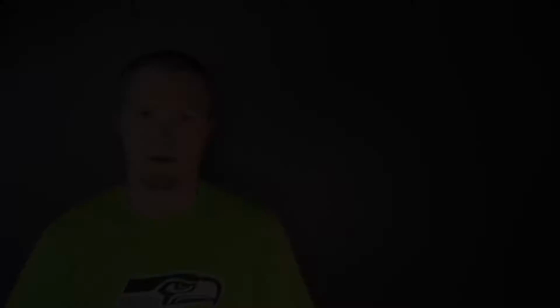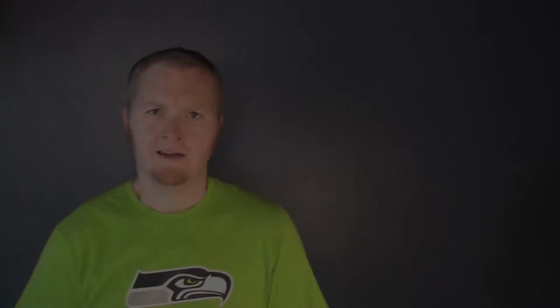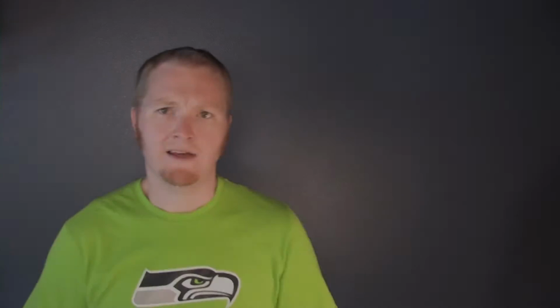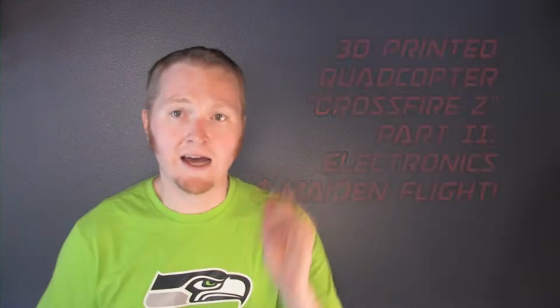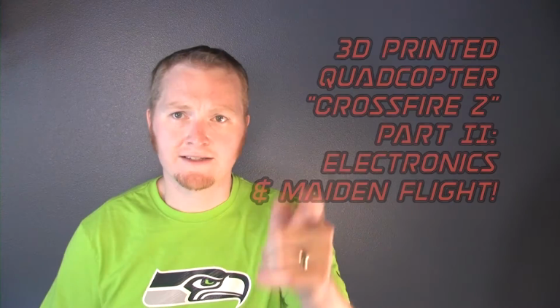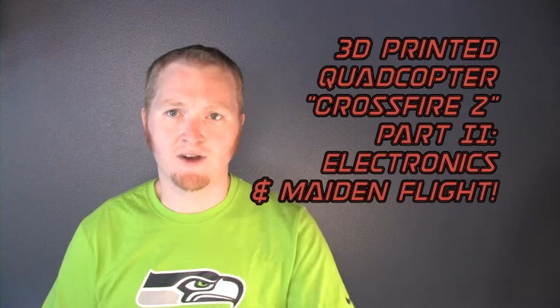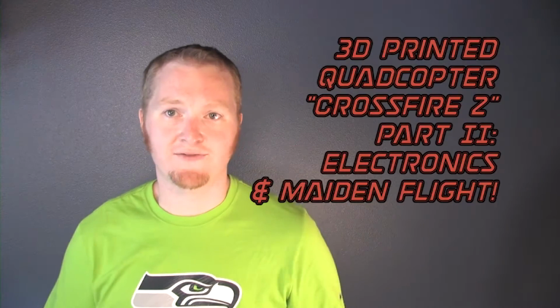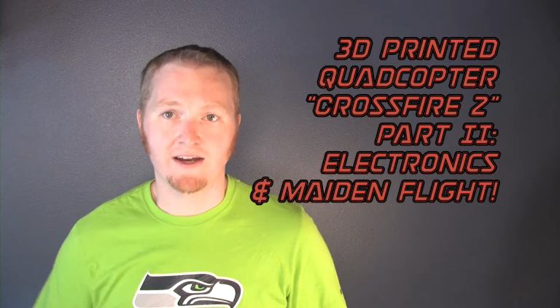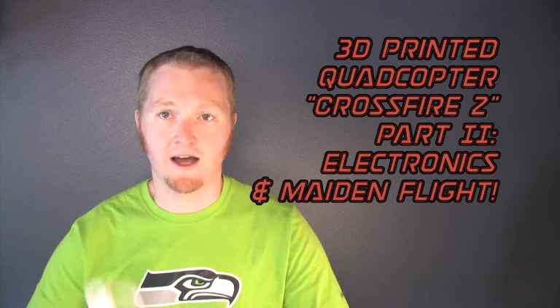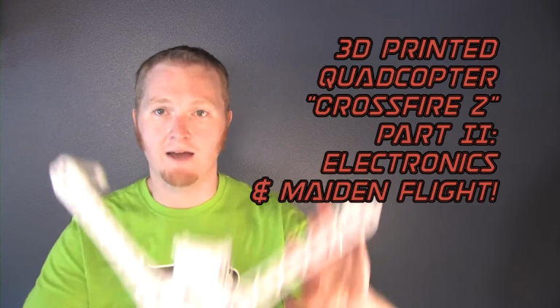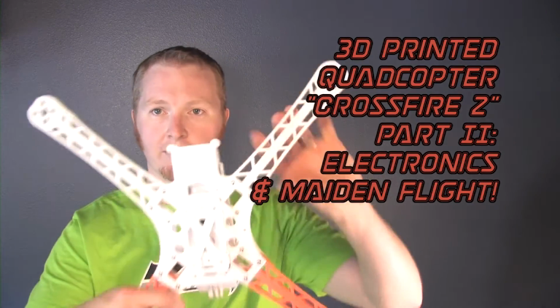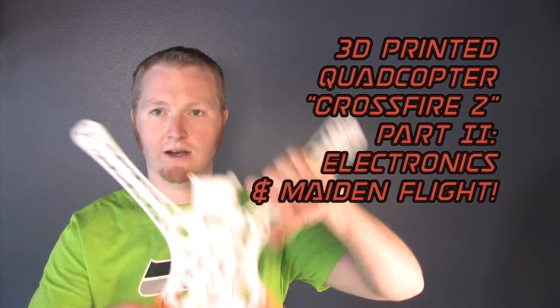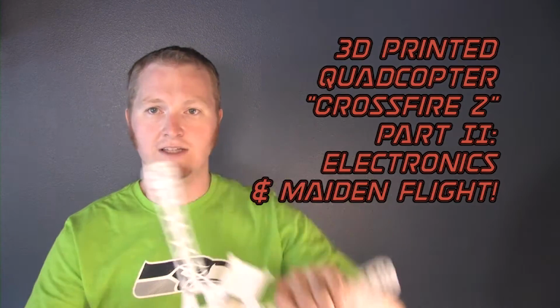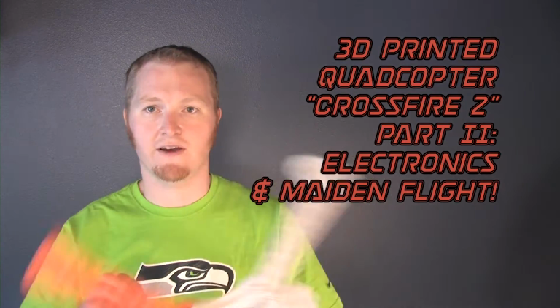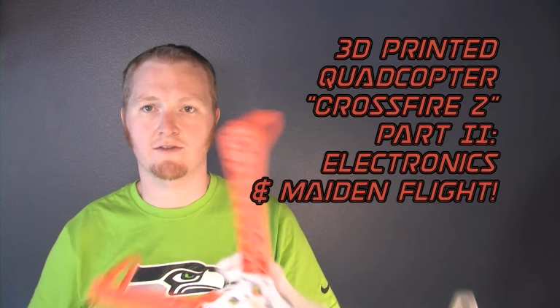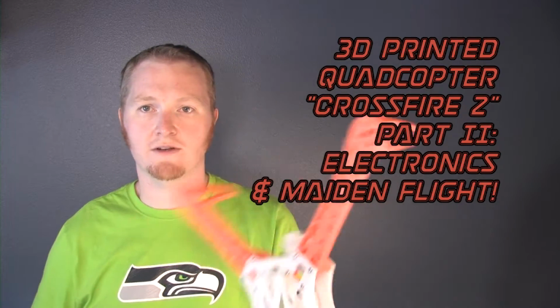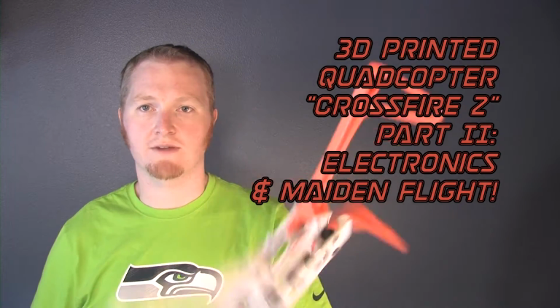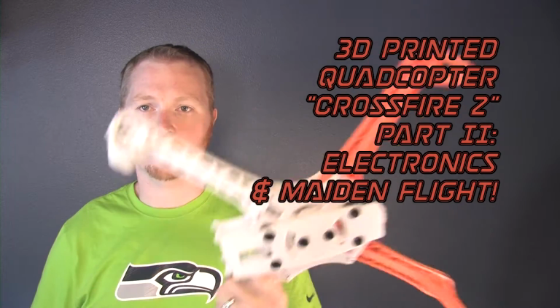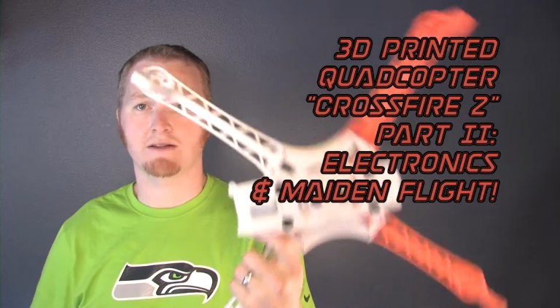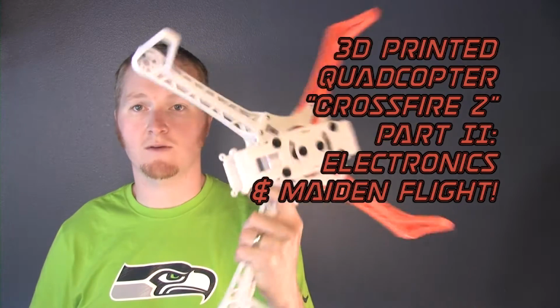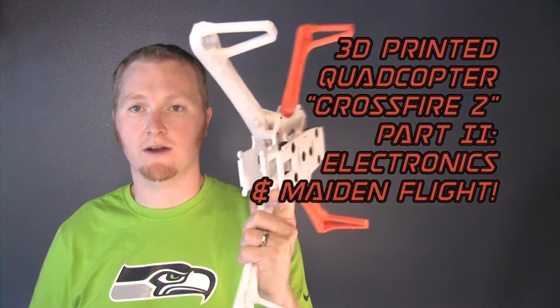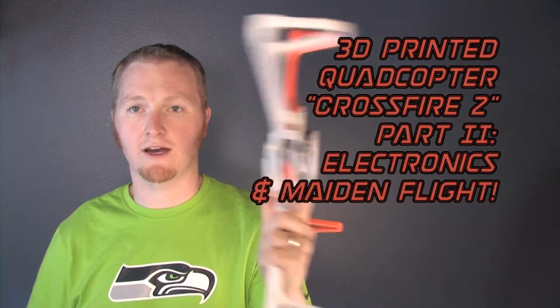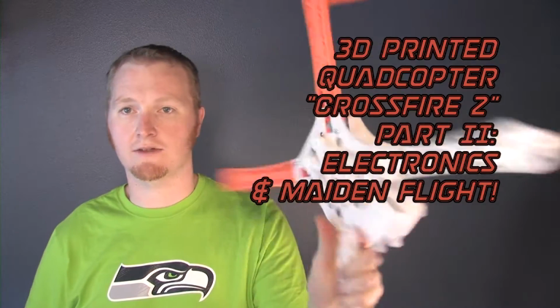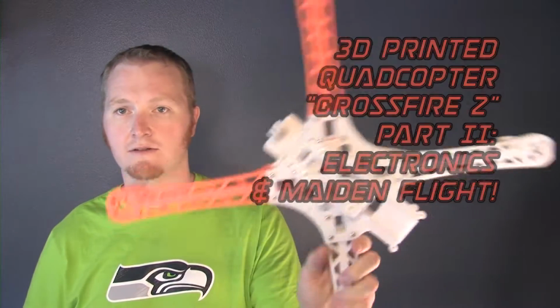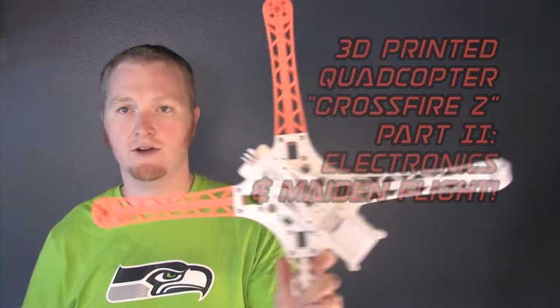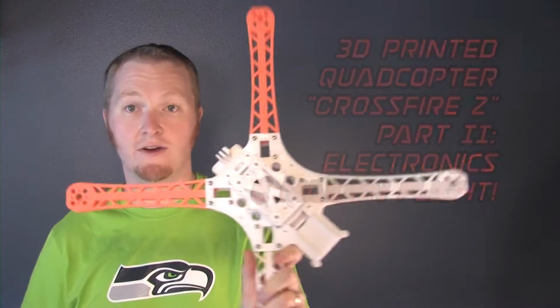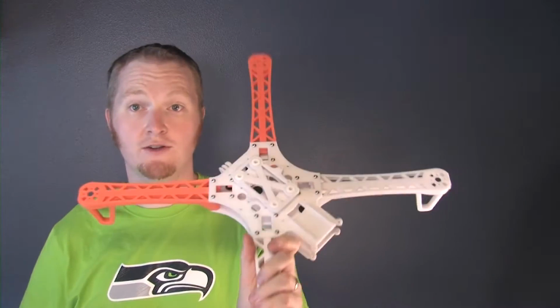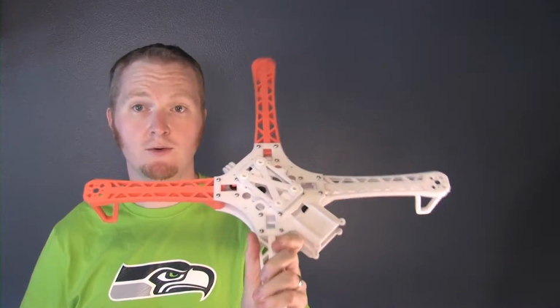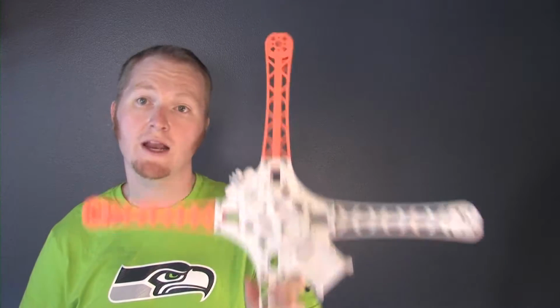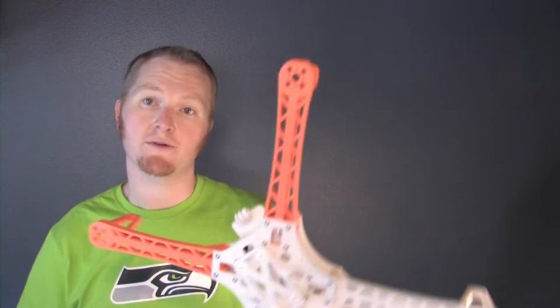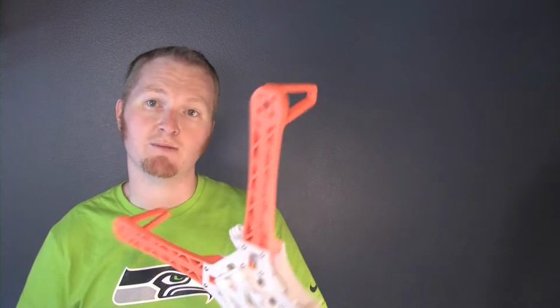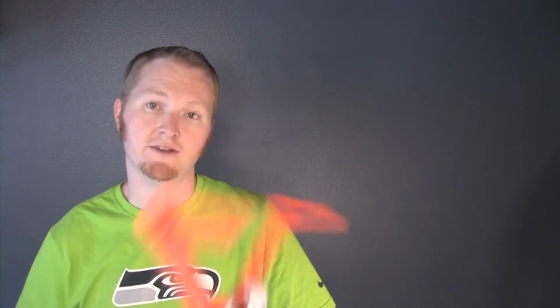Hey guys, it's Crossfire time, and by Crossfire of course I'm talking about this quadcopter - the Crossfire 2 that I 3D printed.